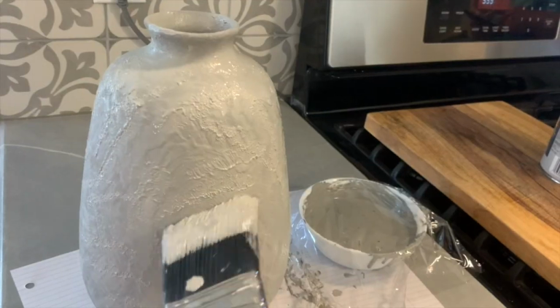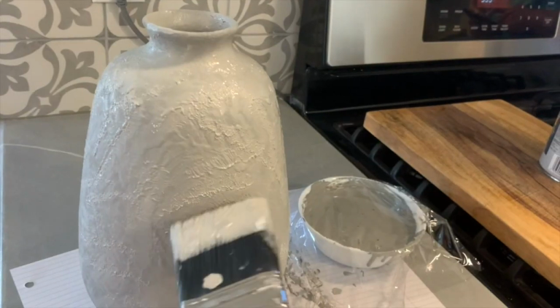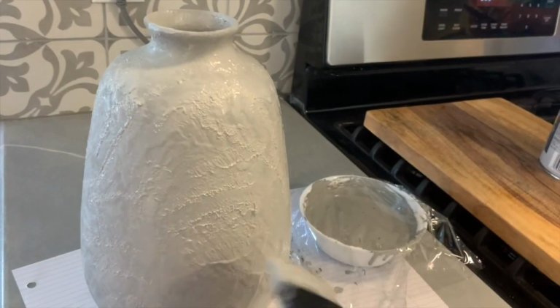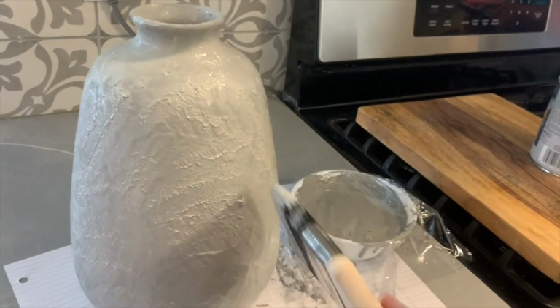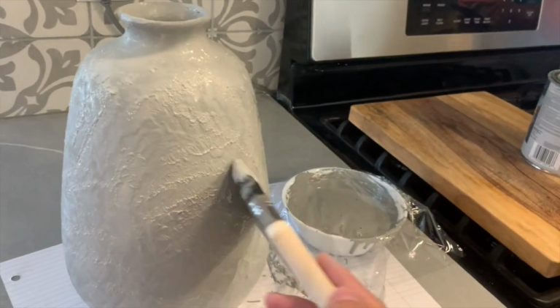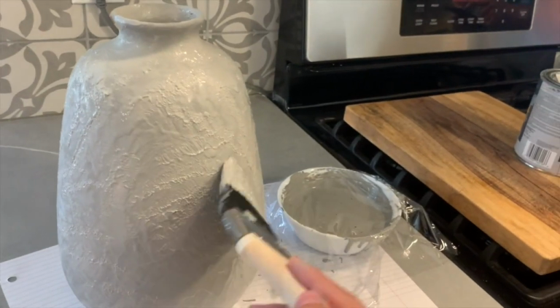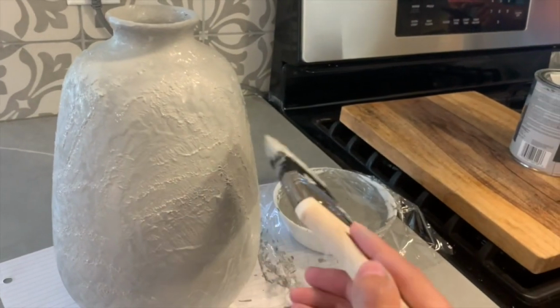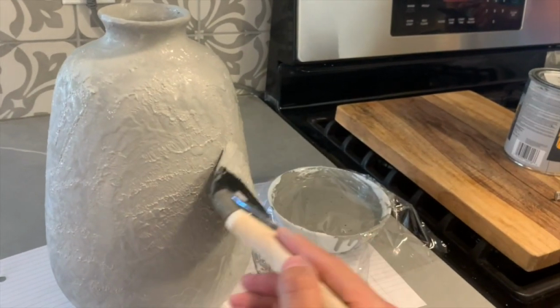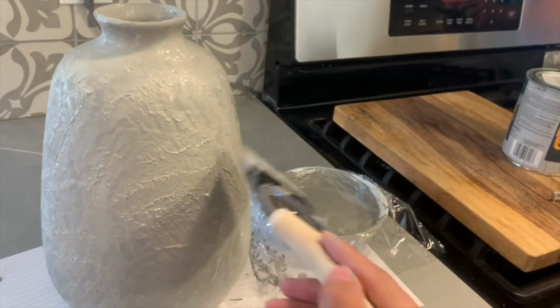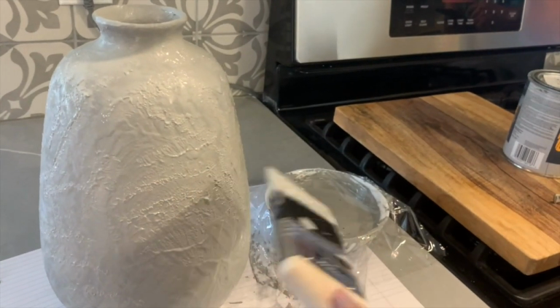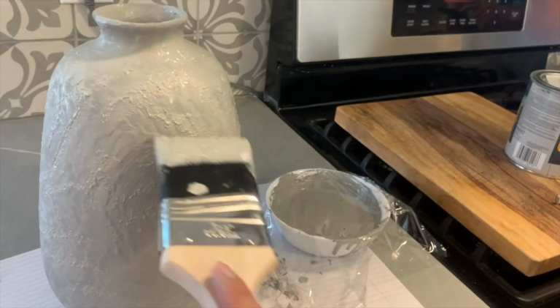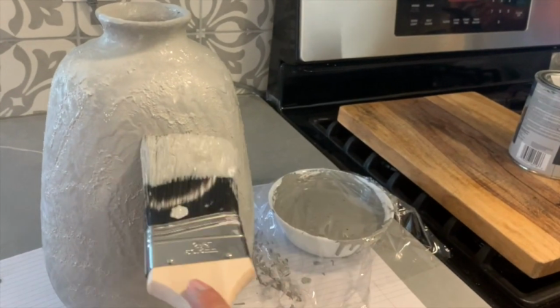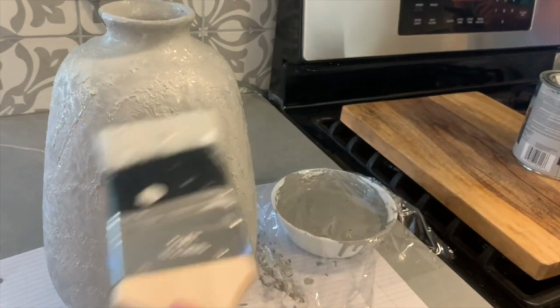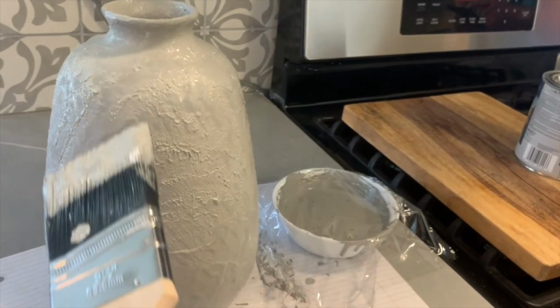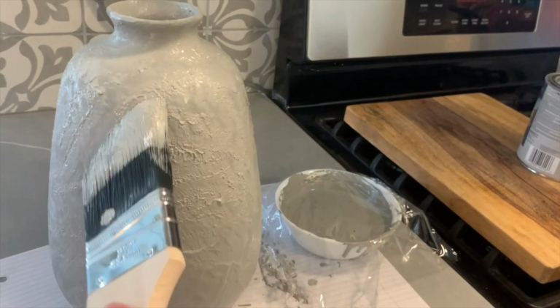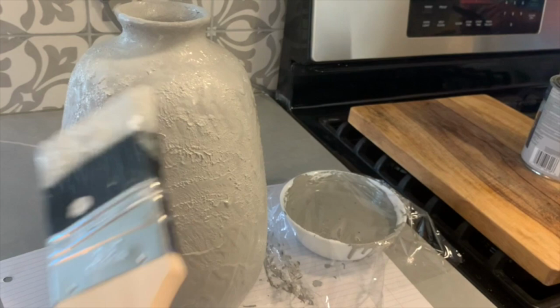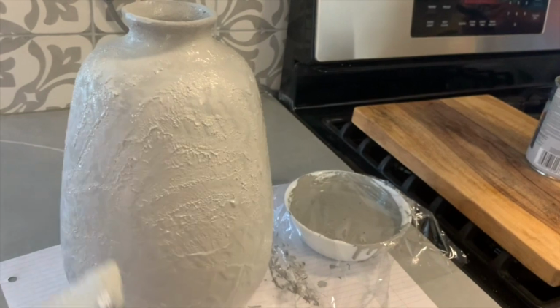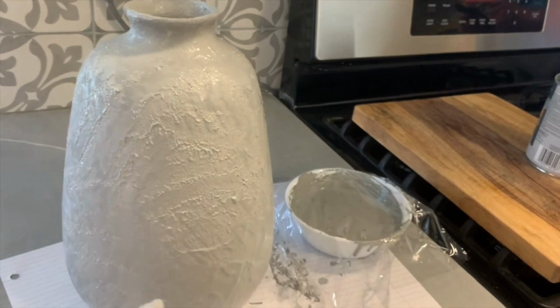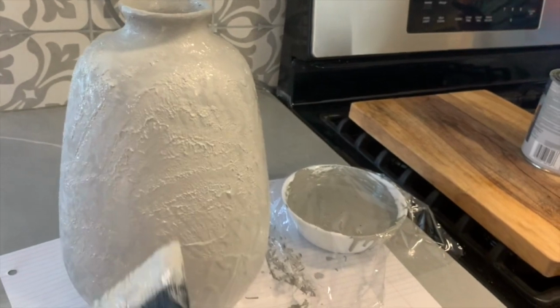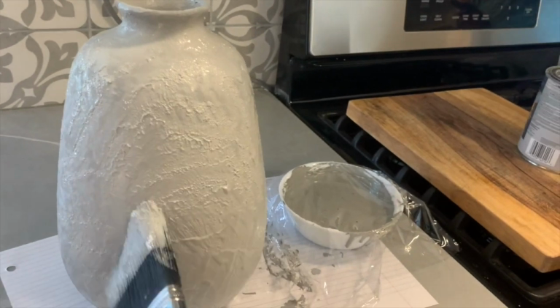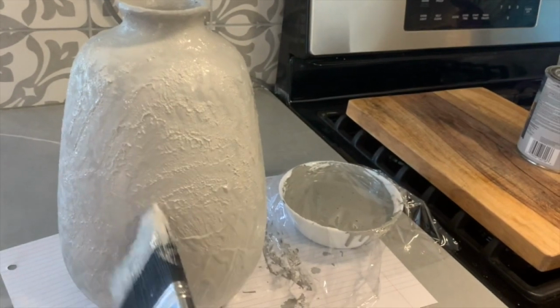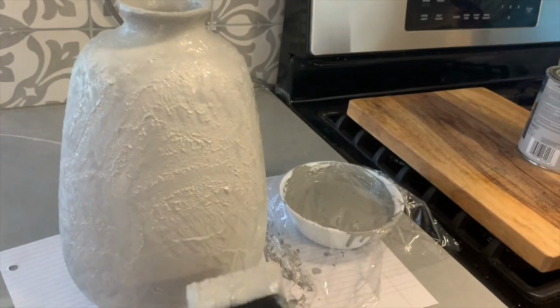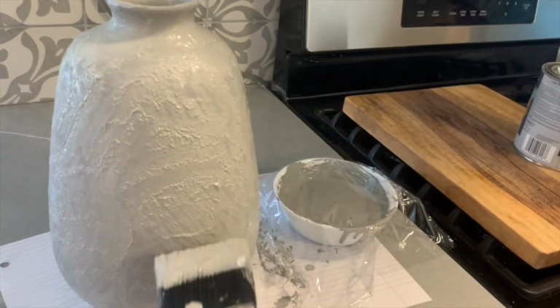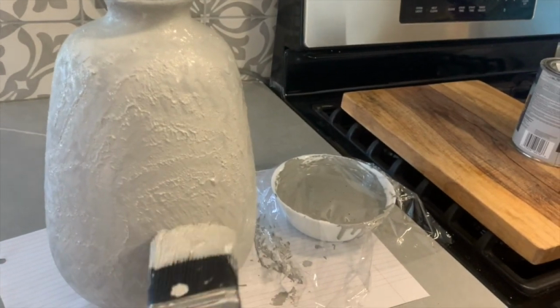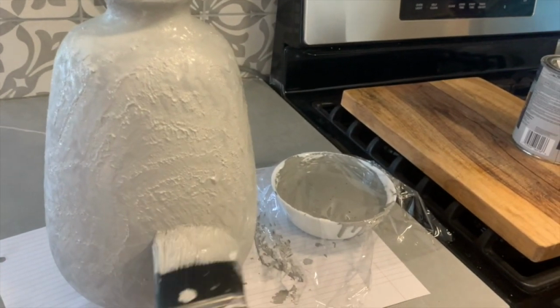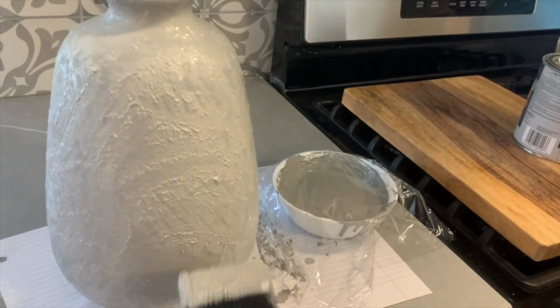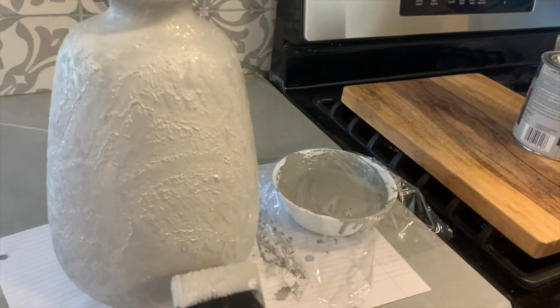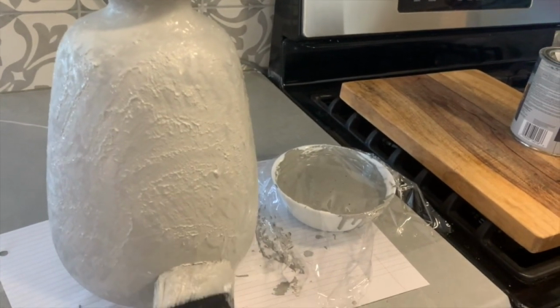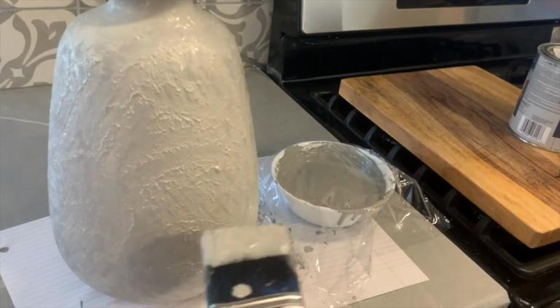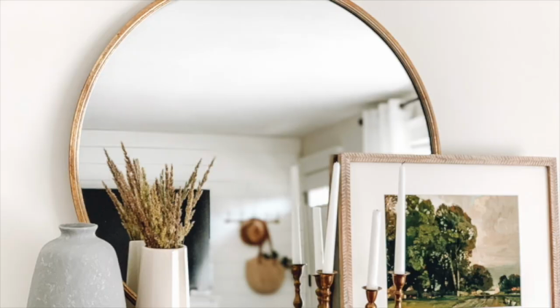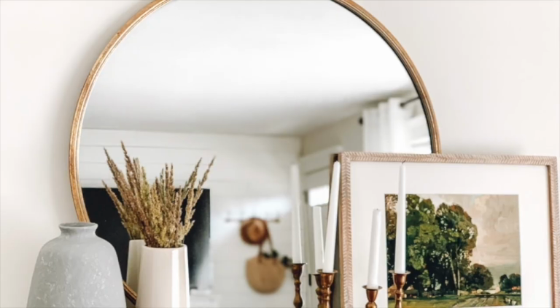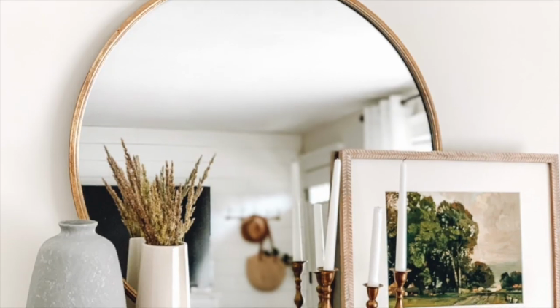I let that get a little tacky and then I took my paintbrush and just started stippling over my base so it had even more texture.